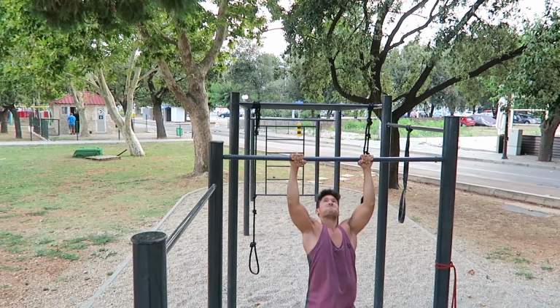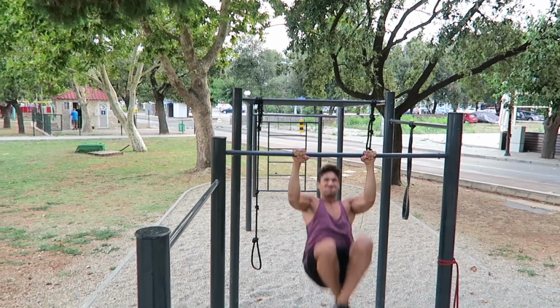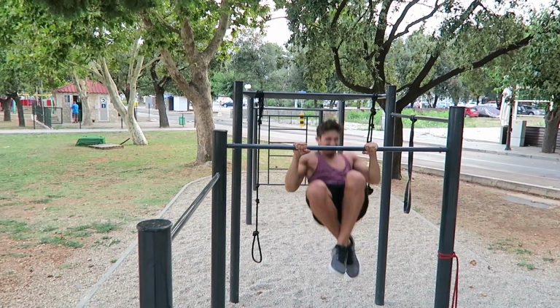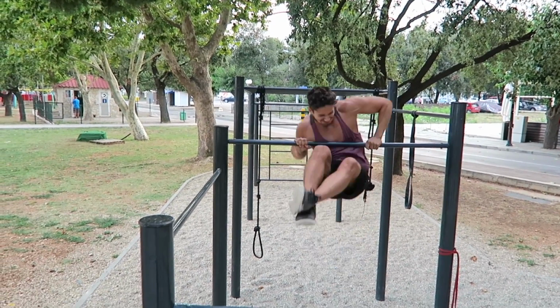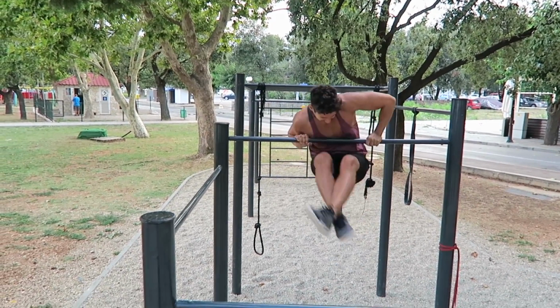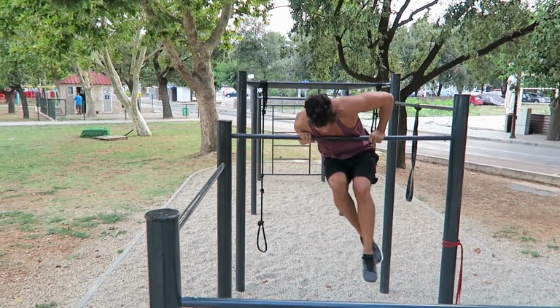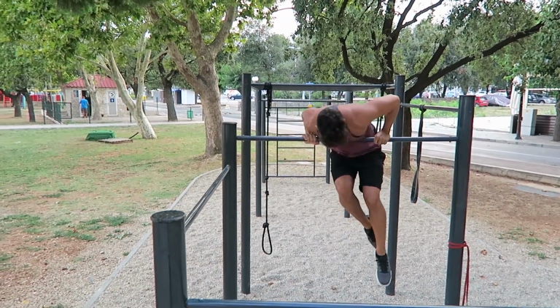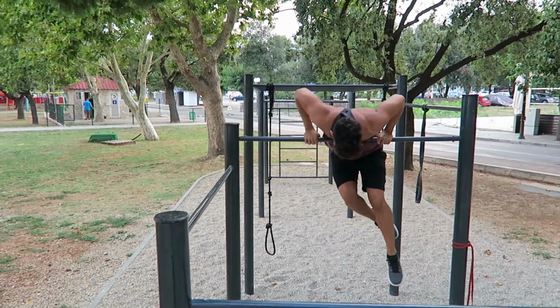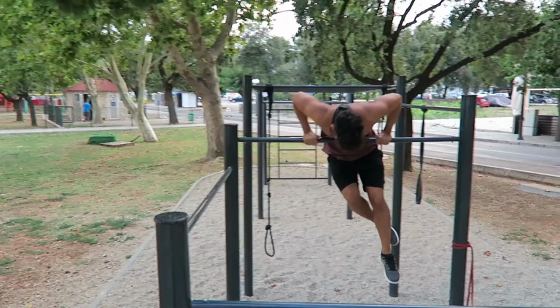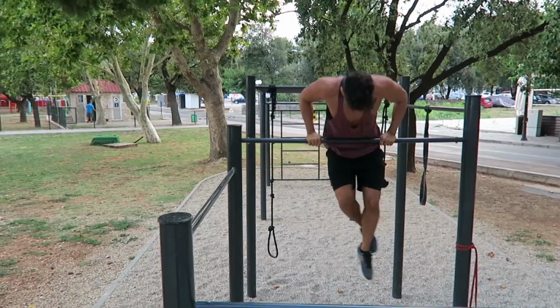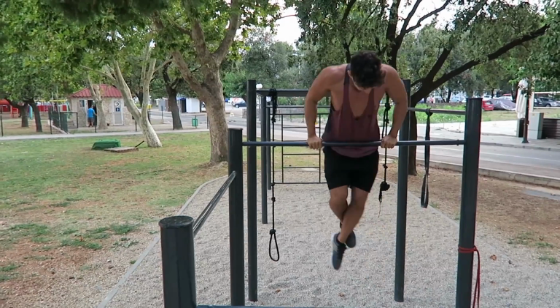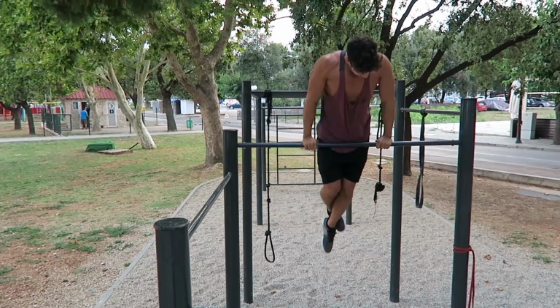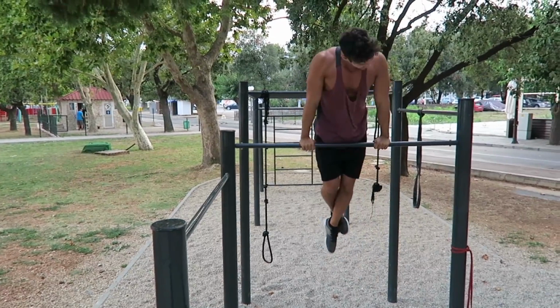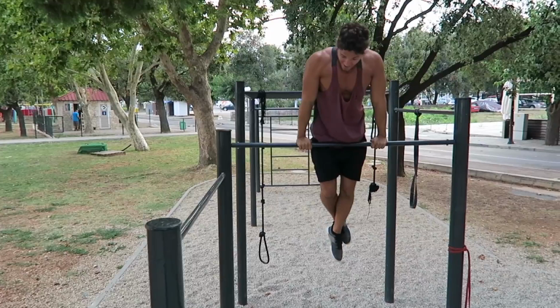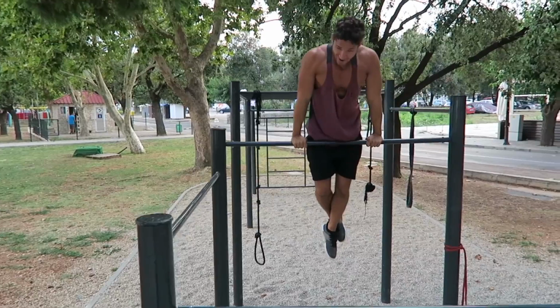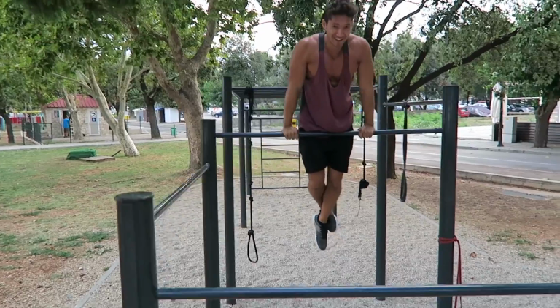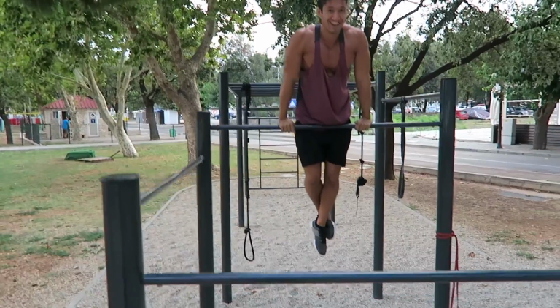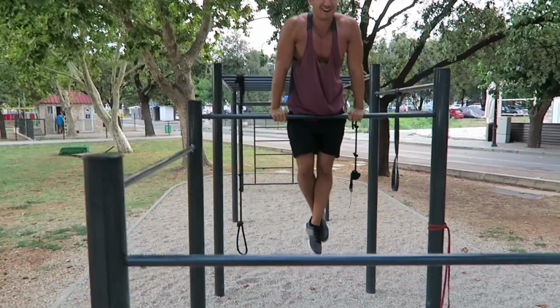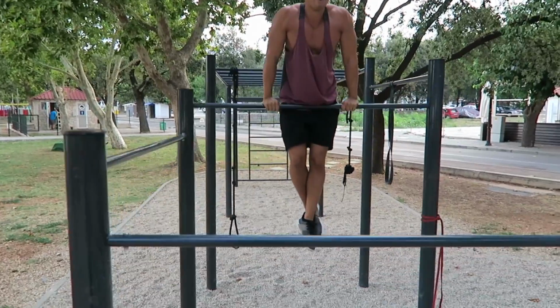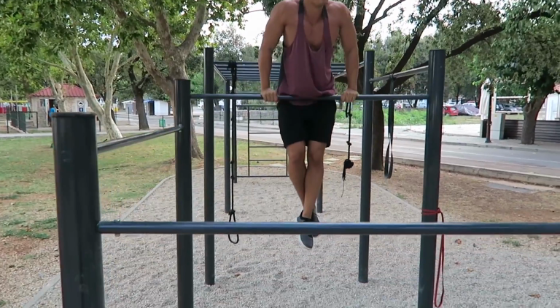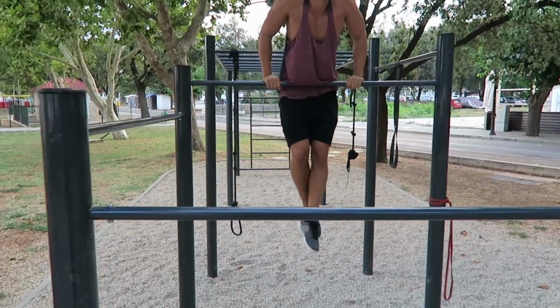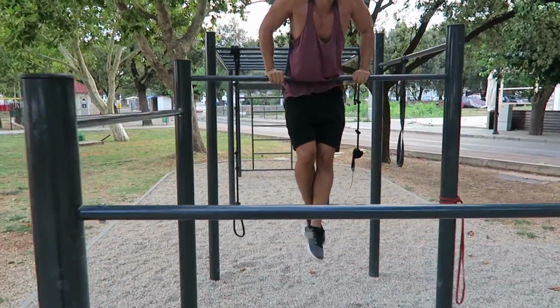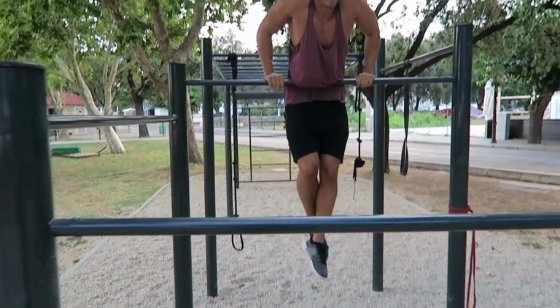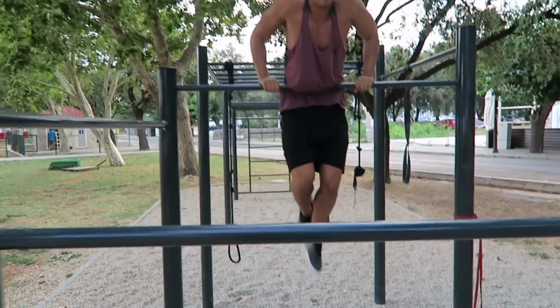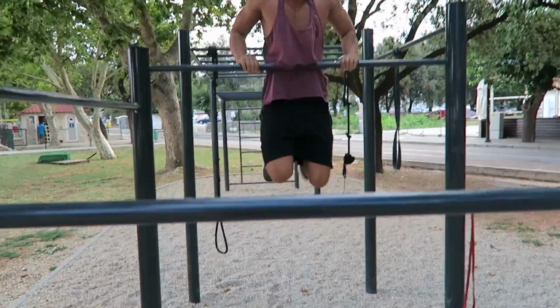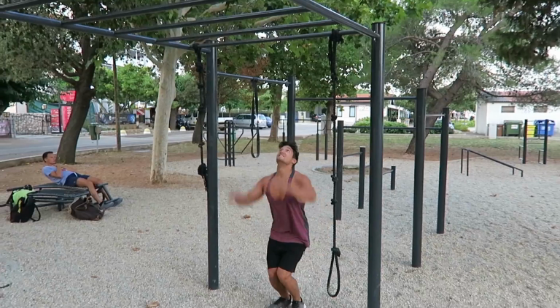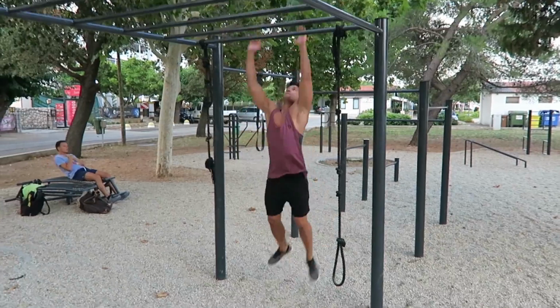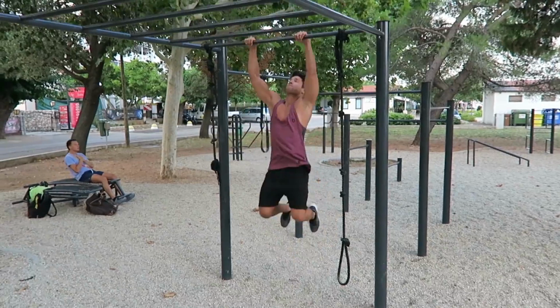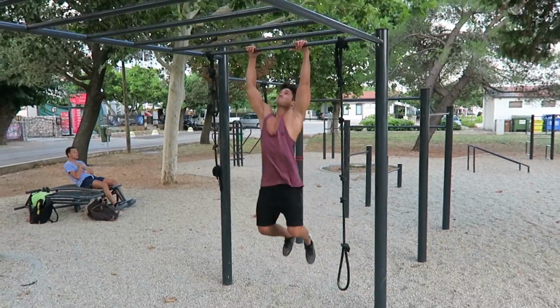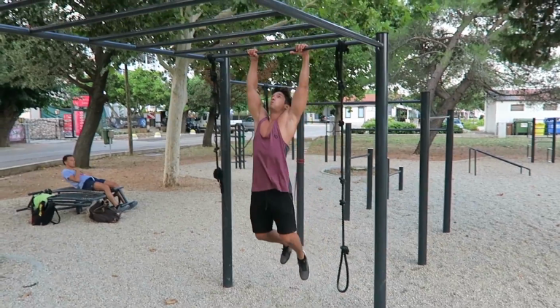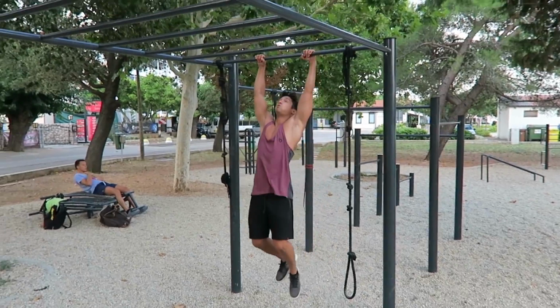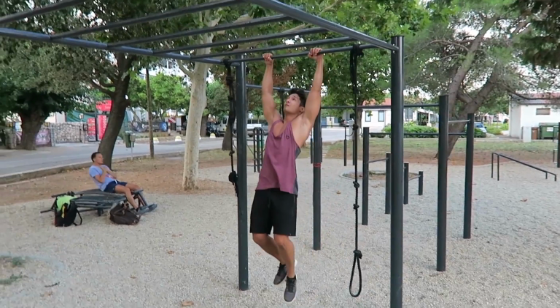I love you! — Alberto completes his first muscle-up.